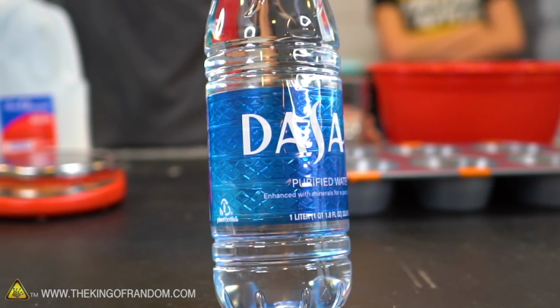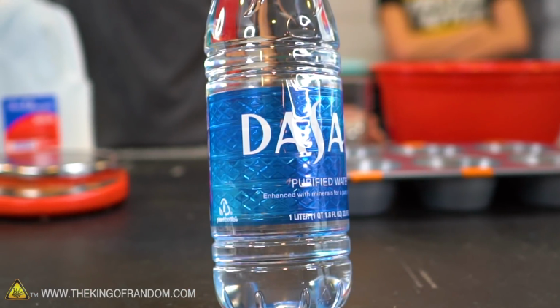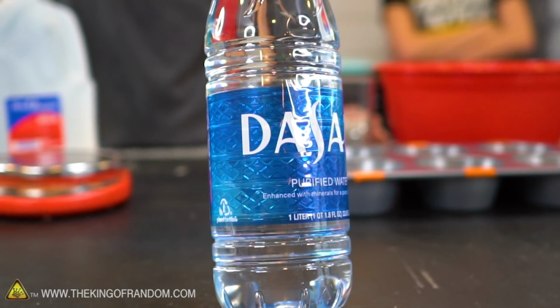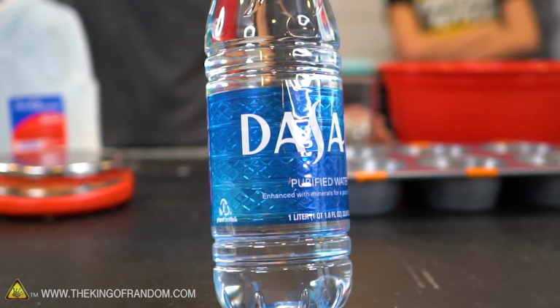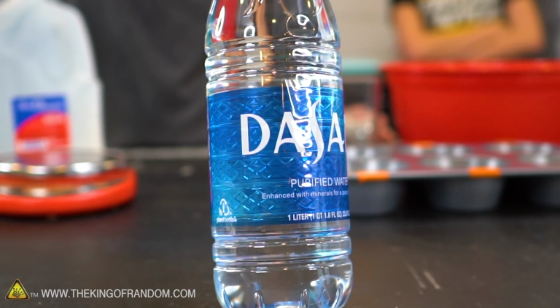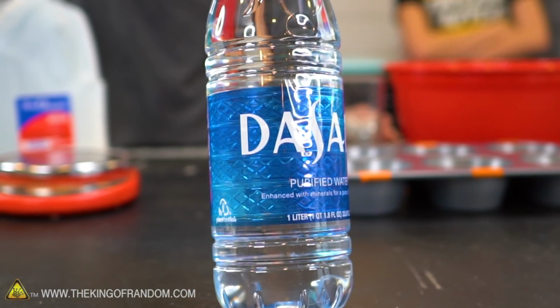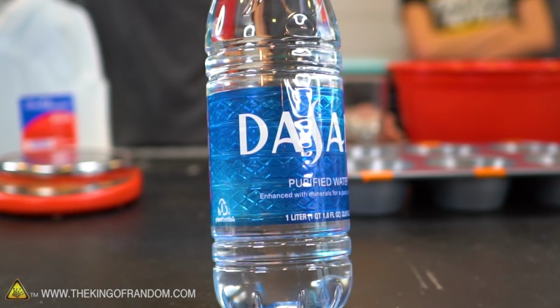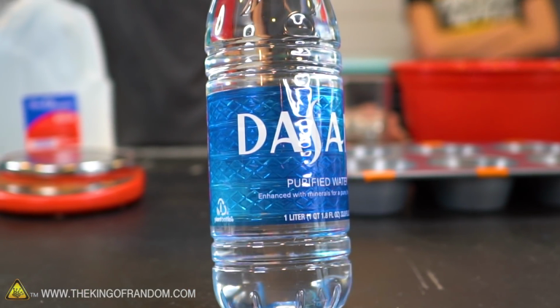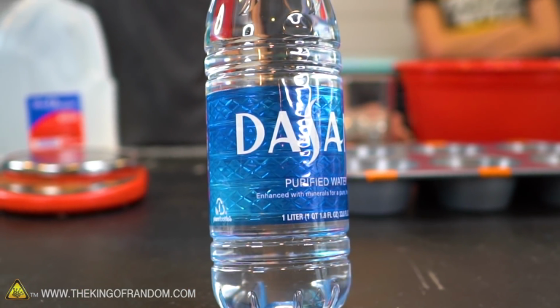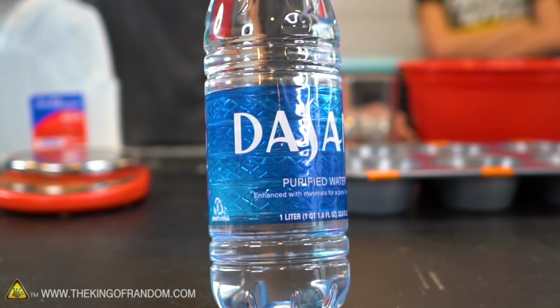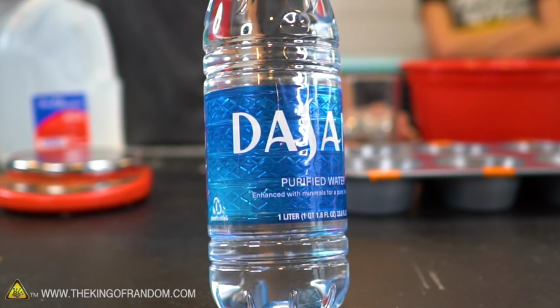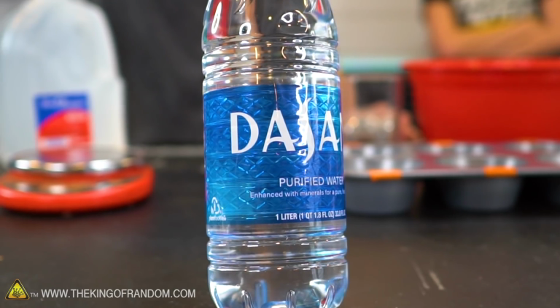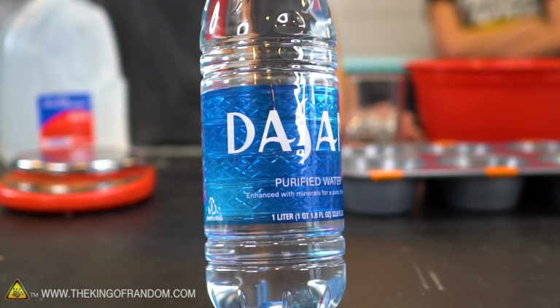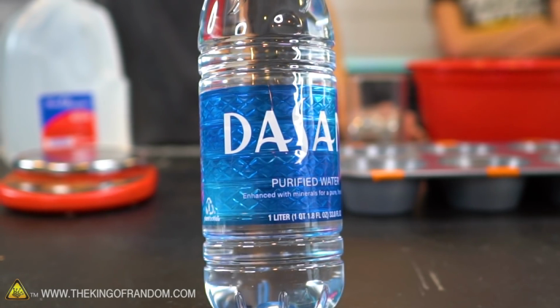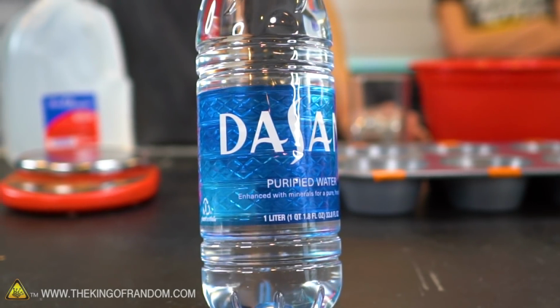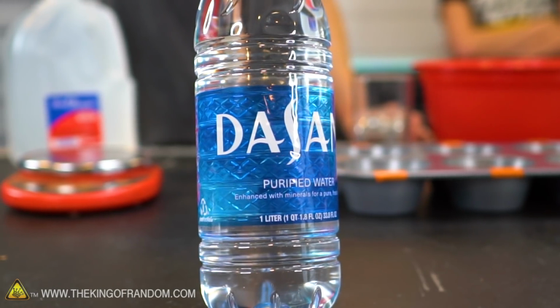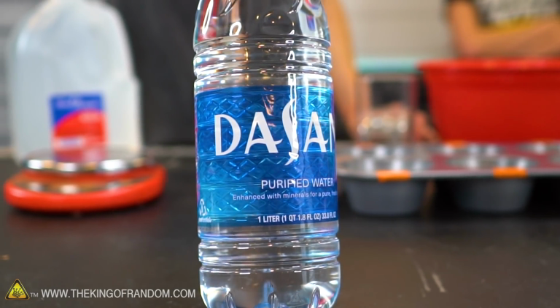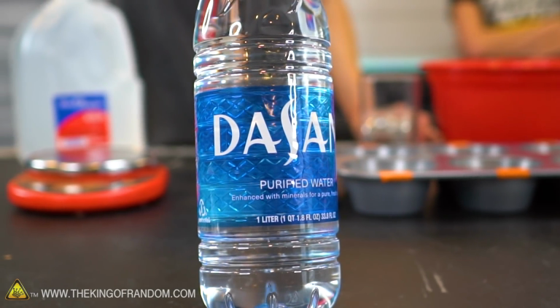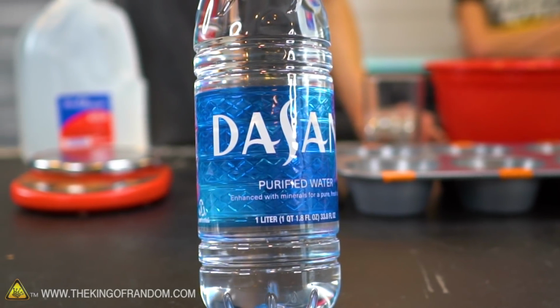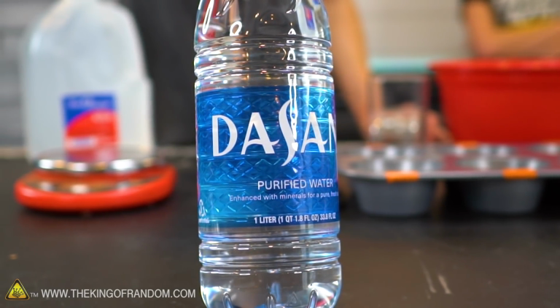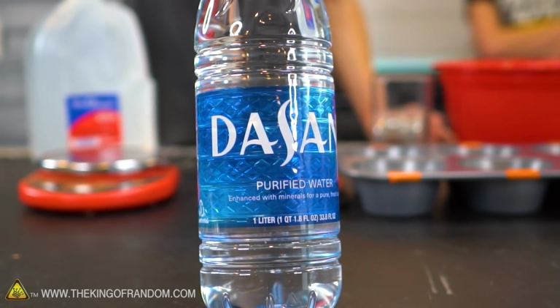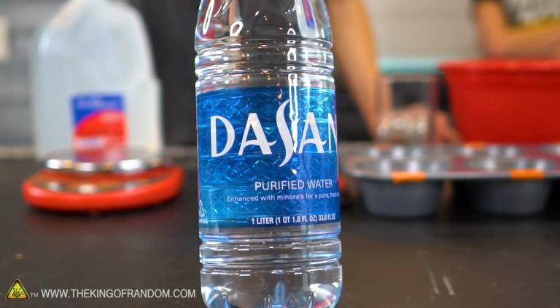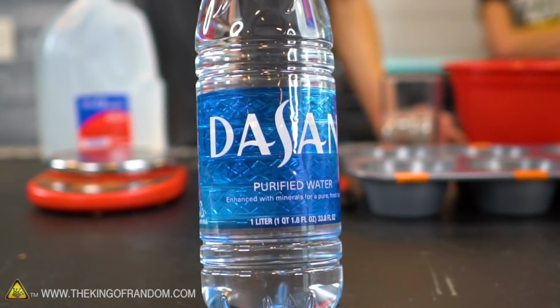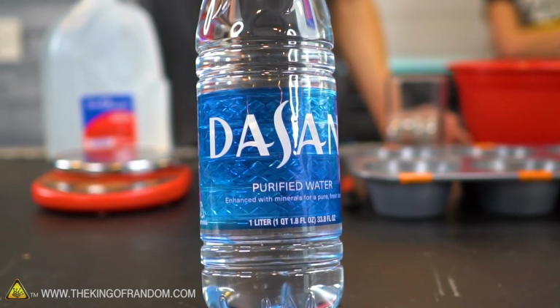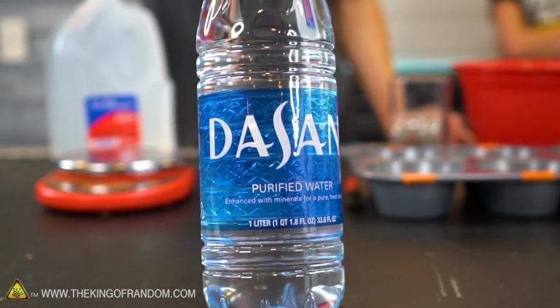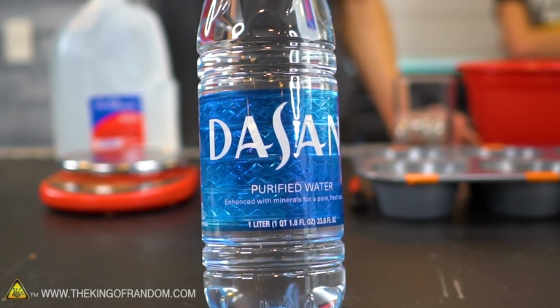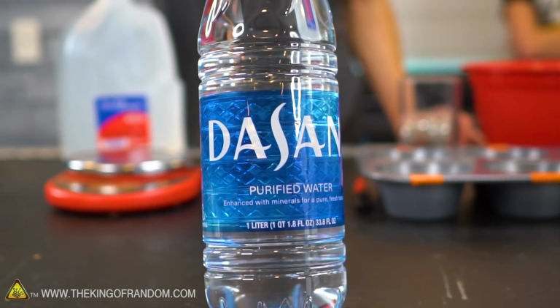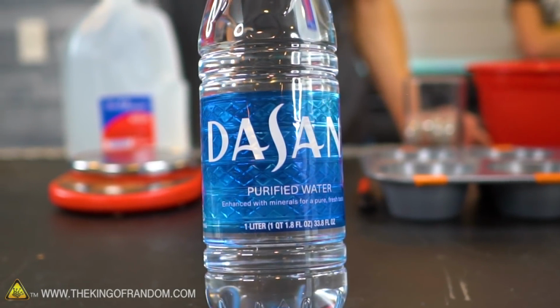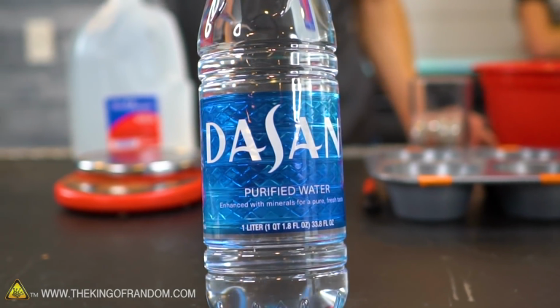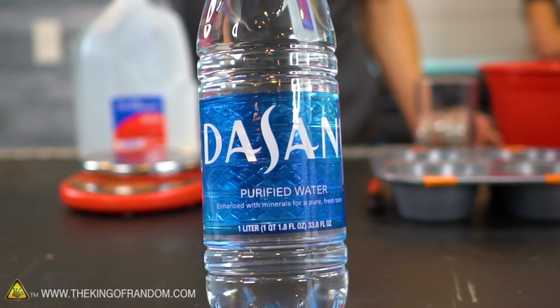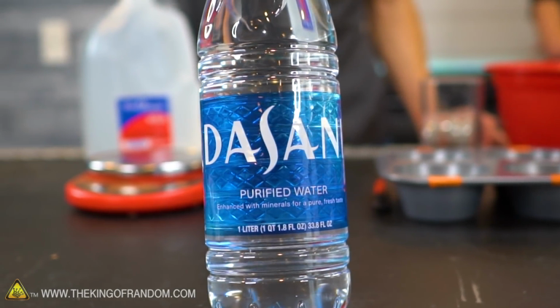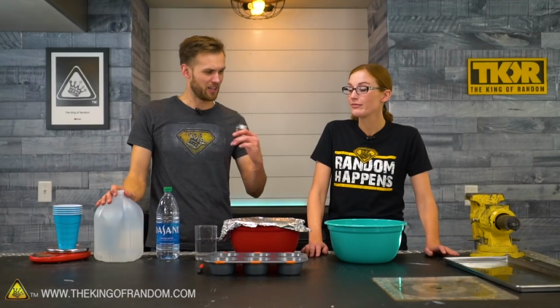We have five varieties of water, and by that we mean they're from five different sources.